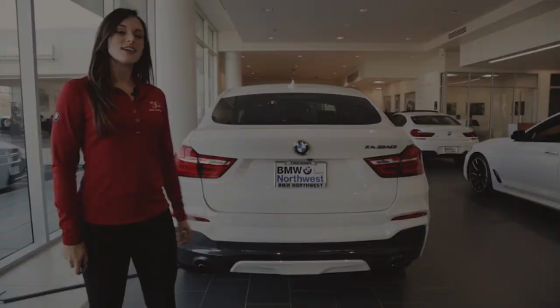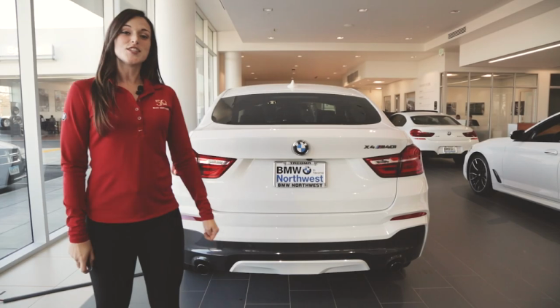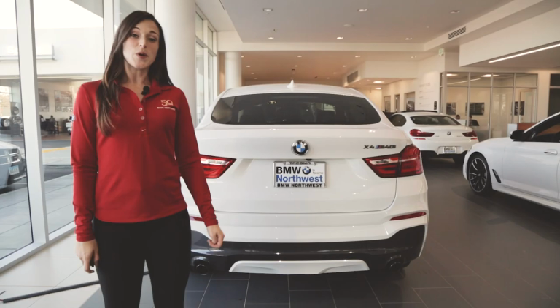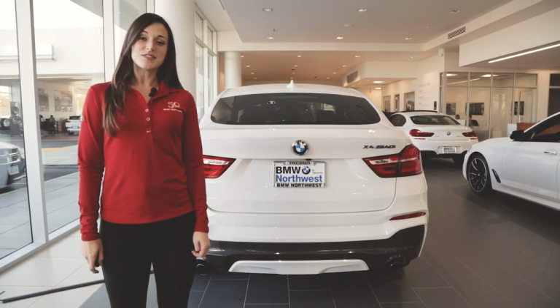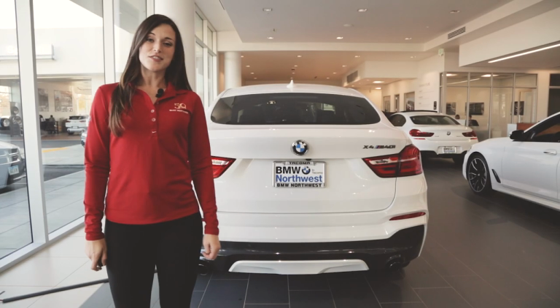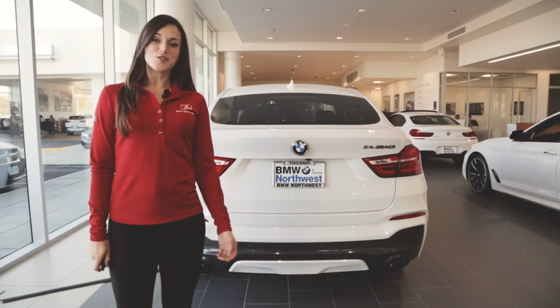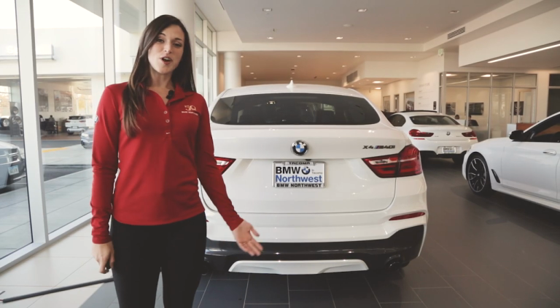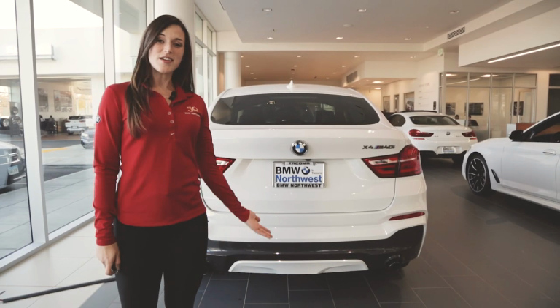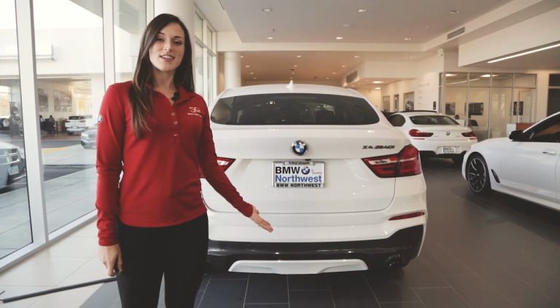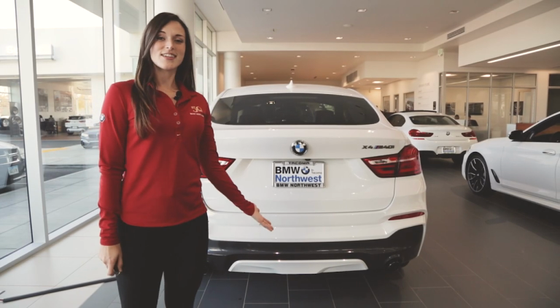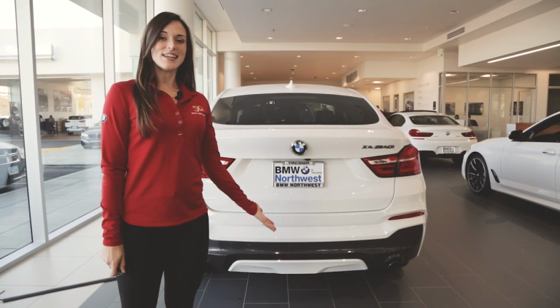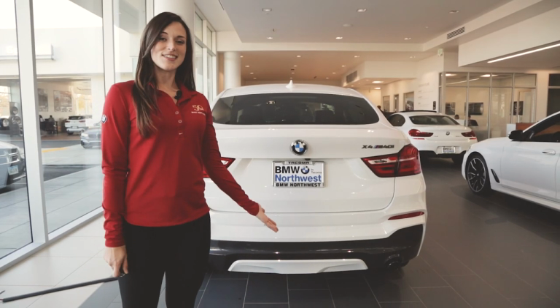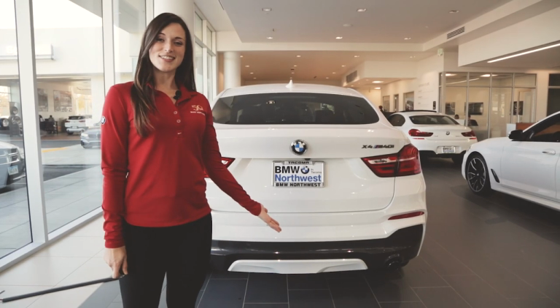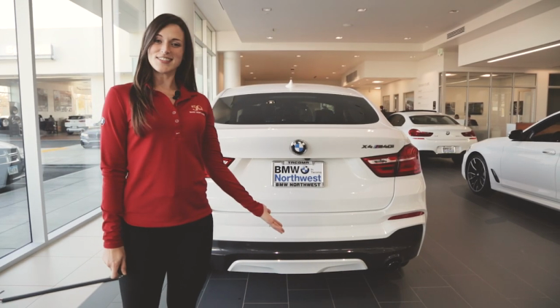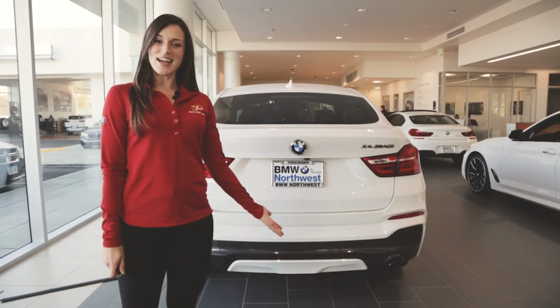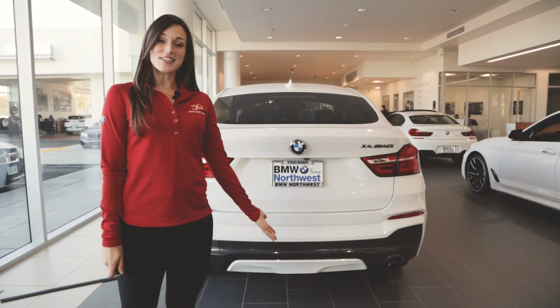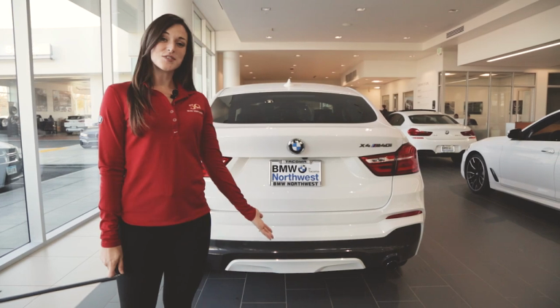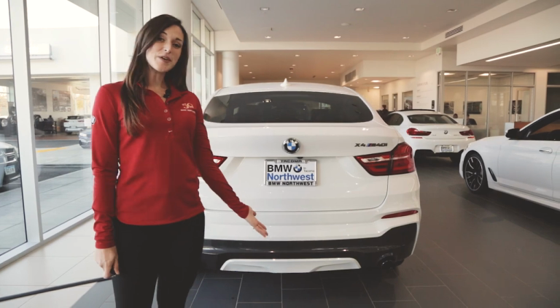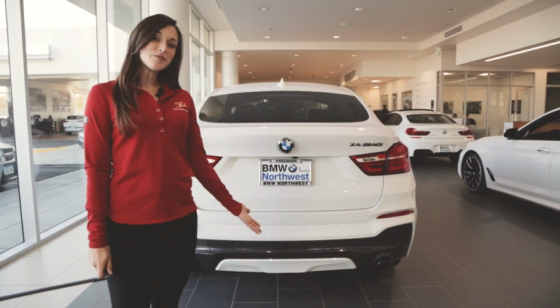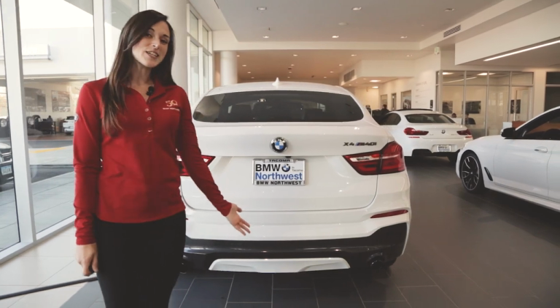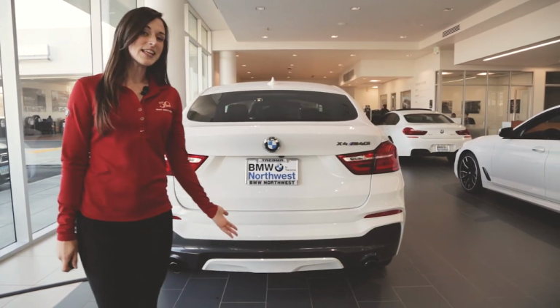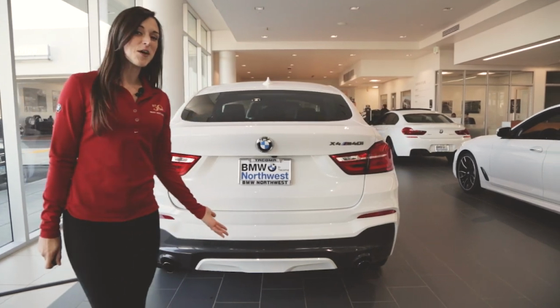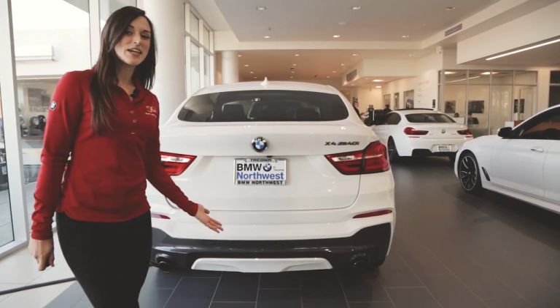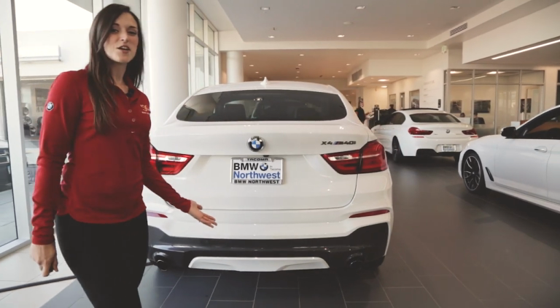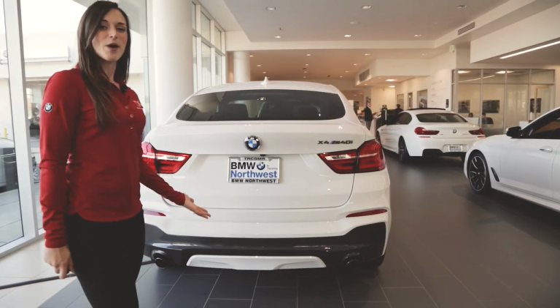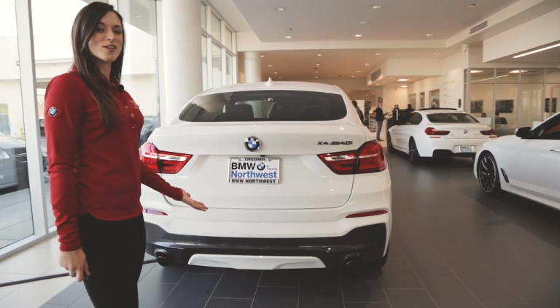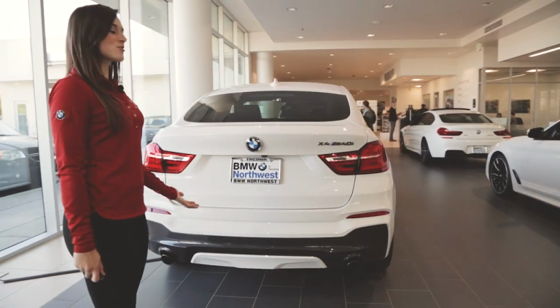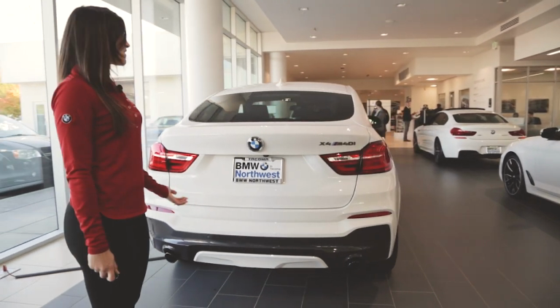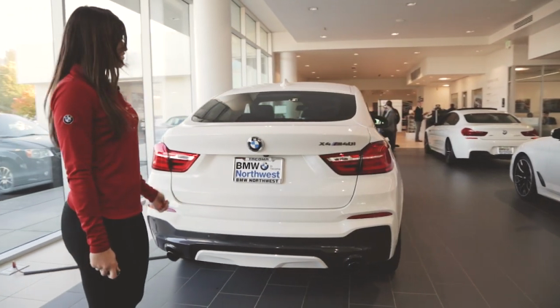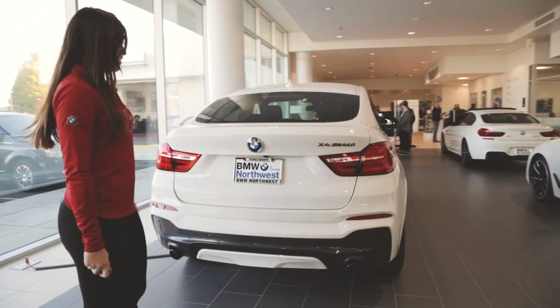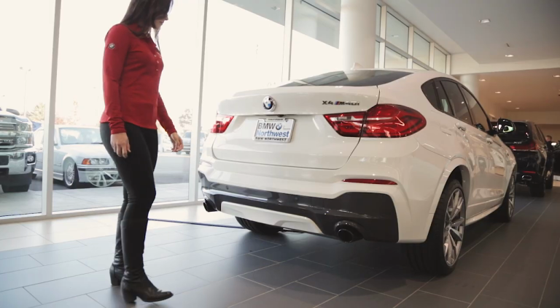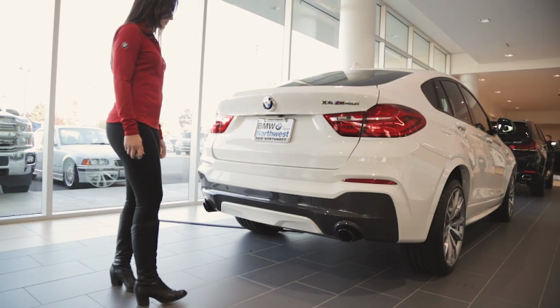To access your trunk, it's as easy as a swift in-and-out kick right underneath the roundel.